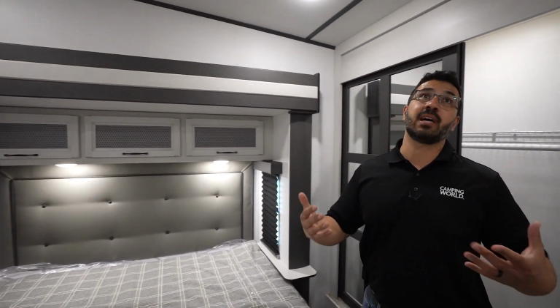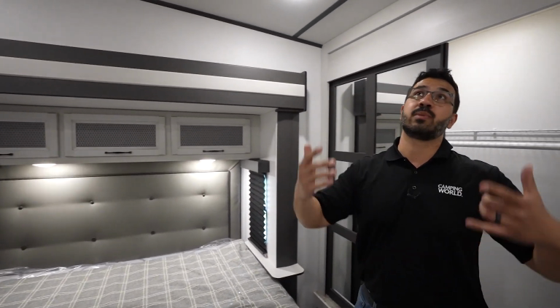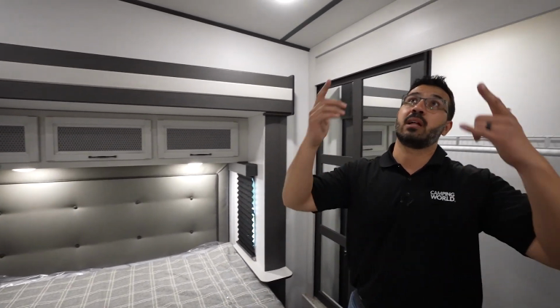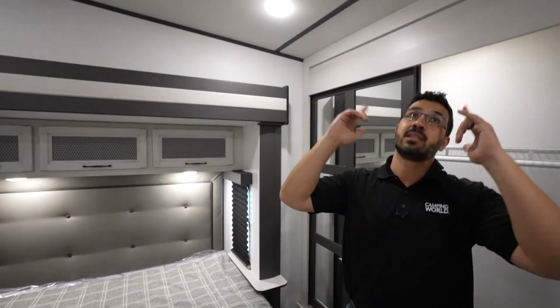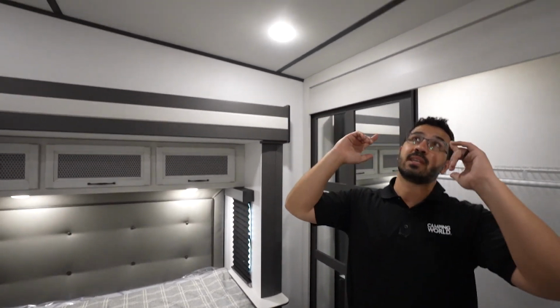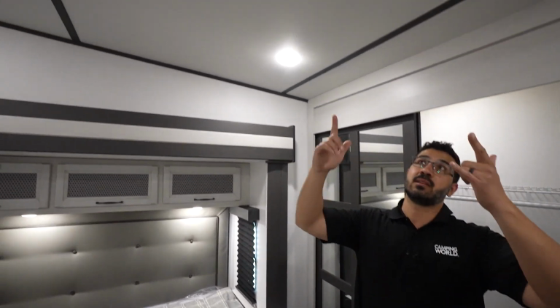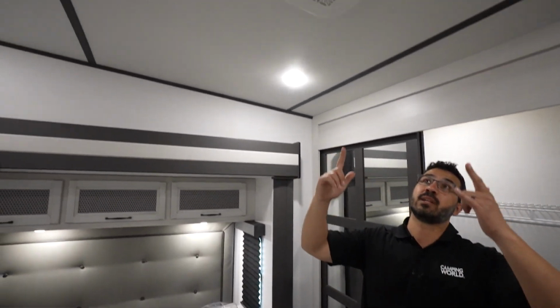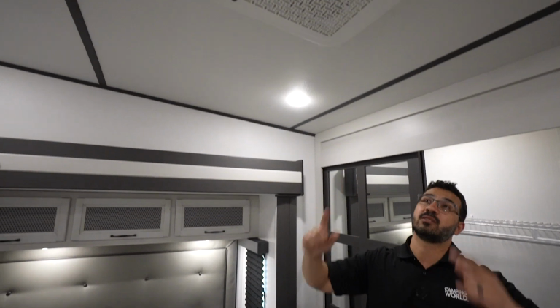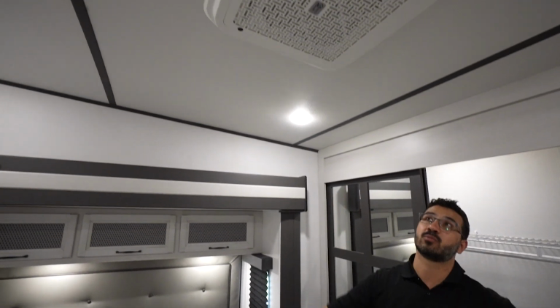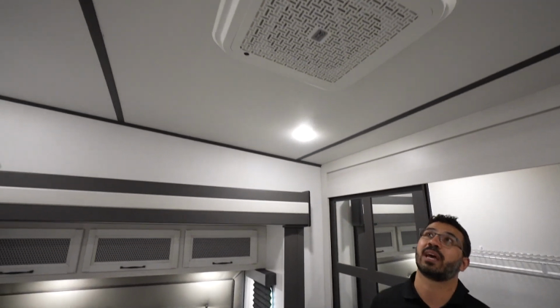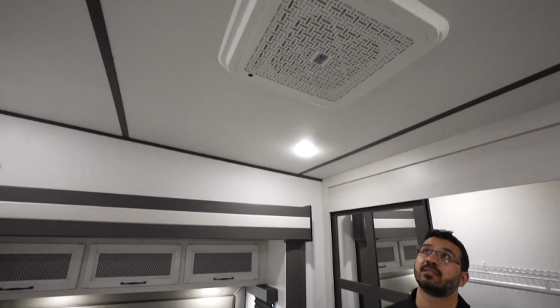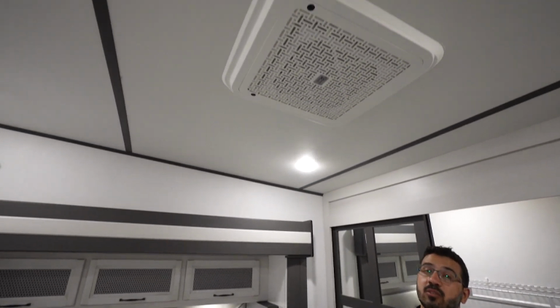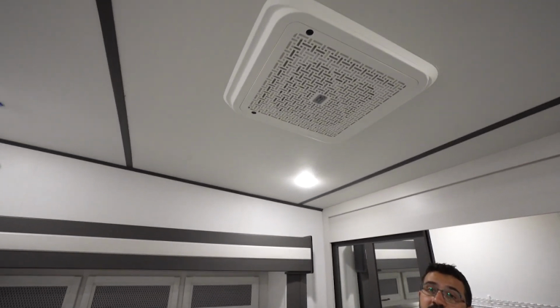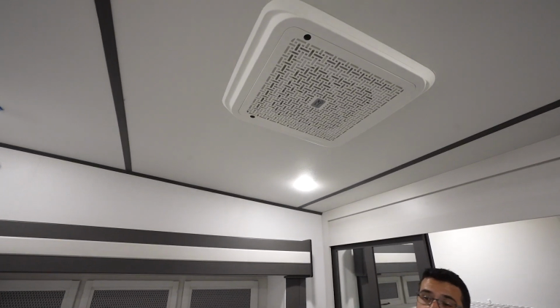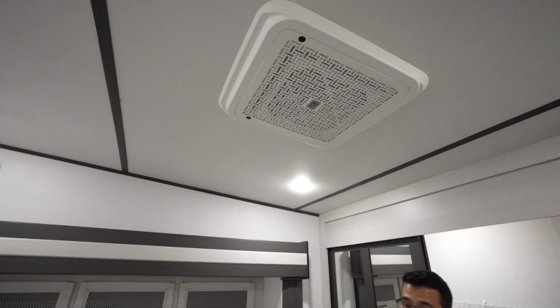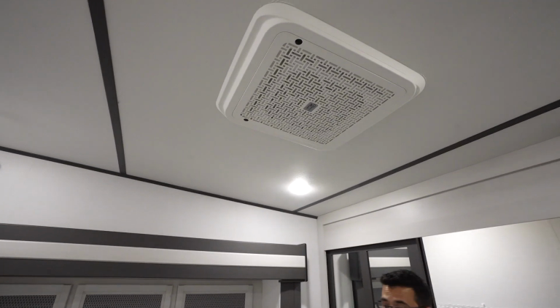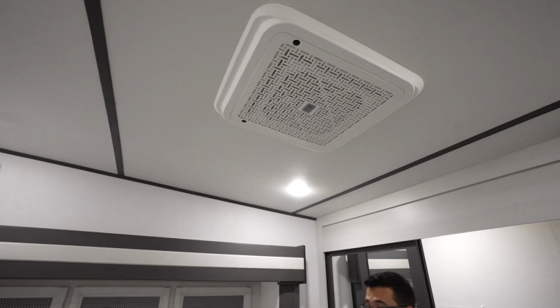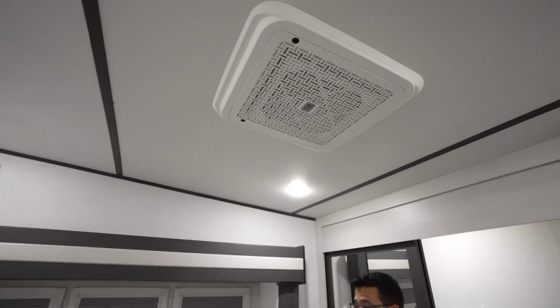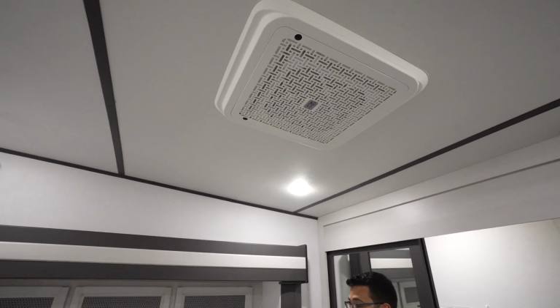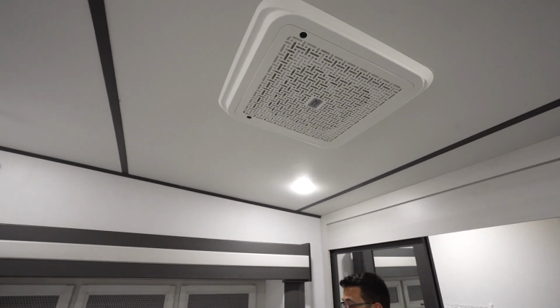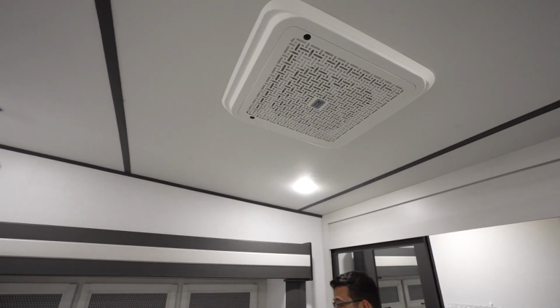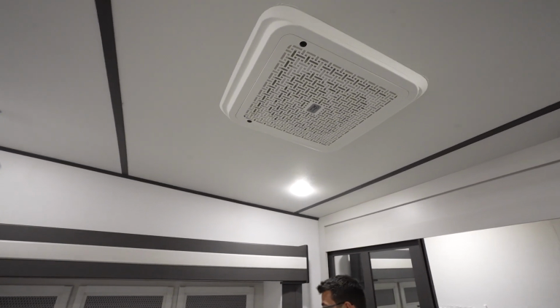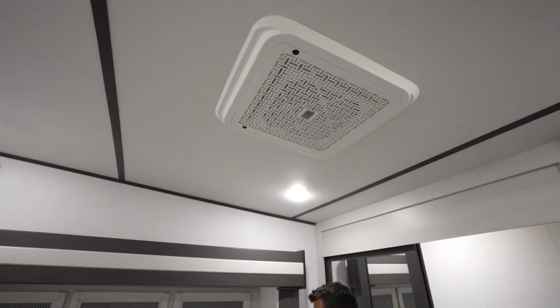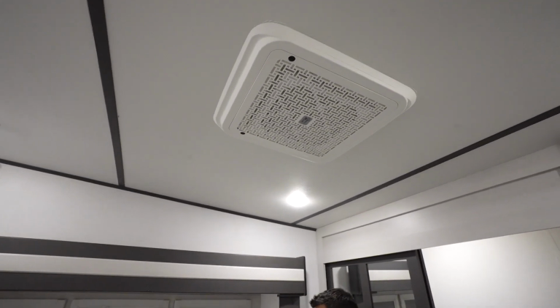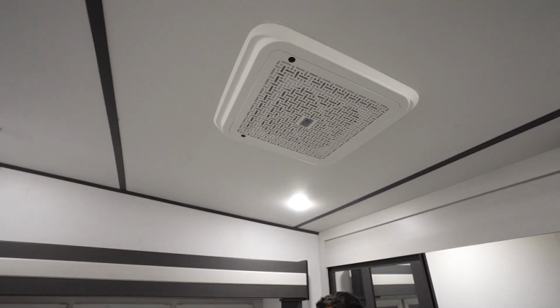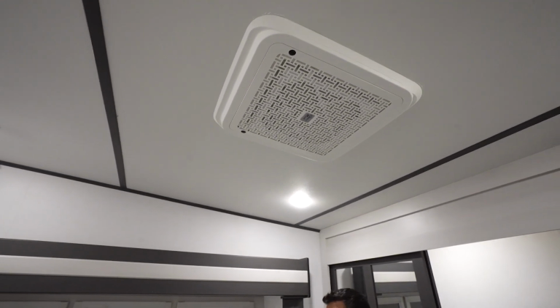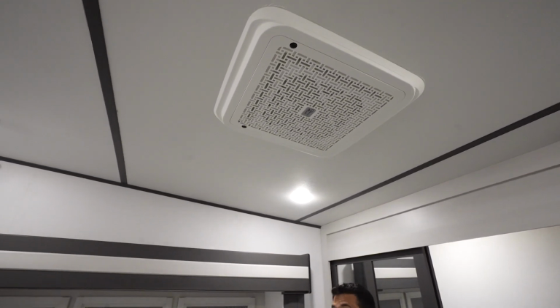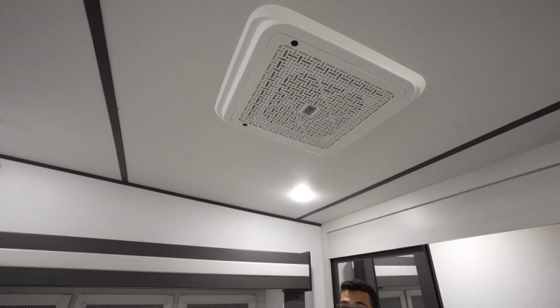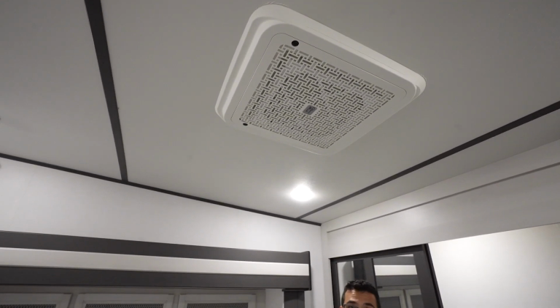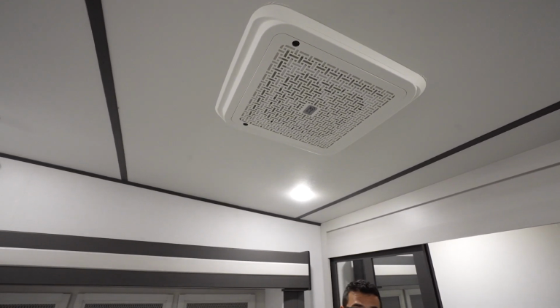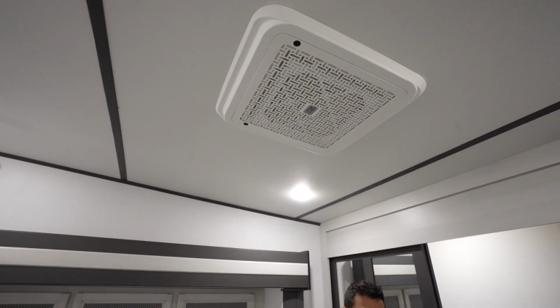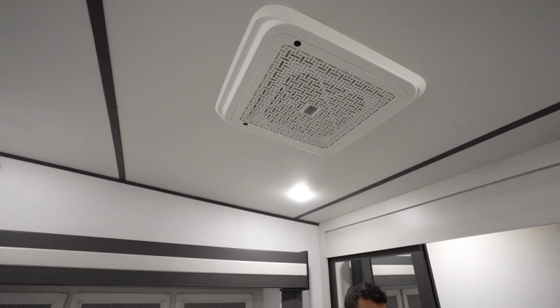Last but not least, this one has two ACs, and you can see that right there above the King bed.